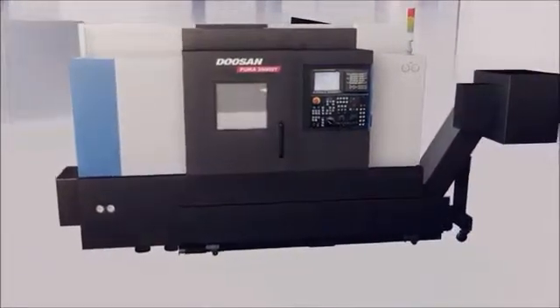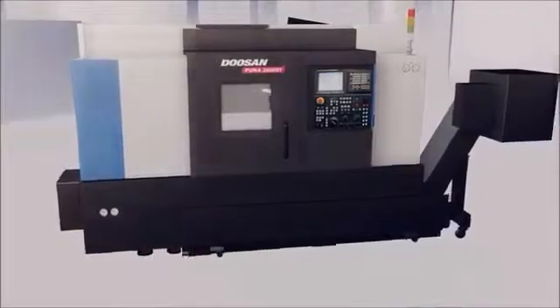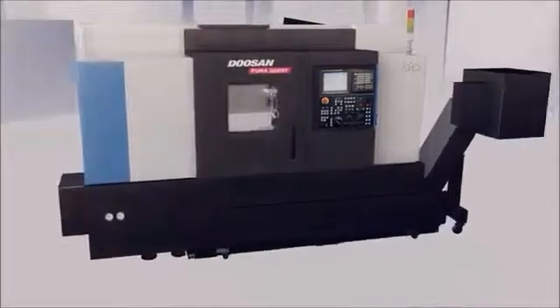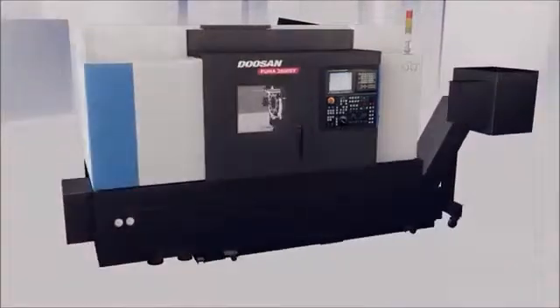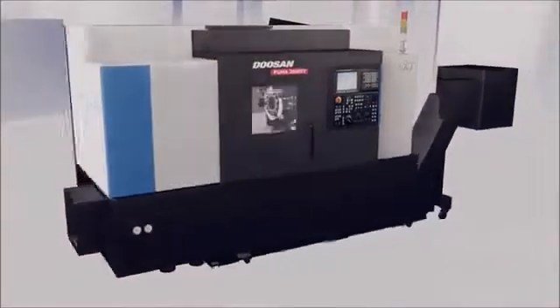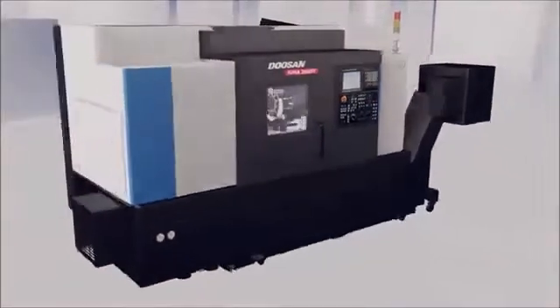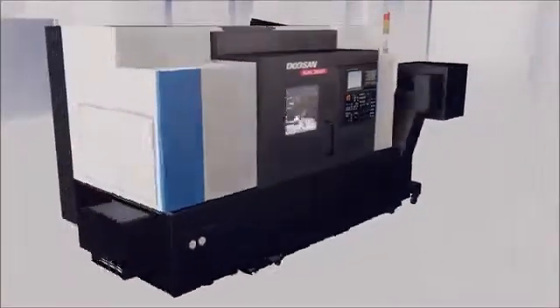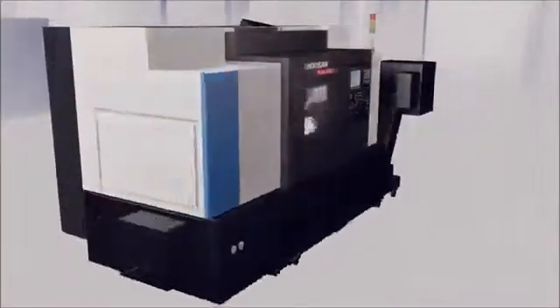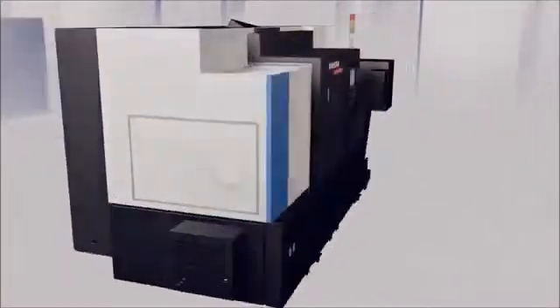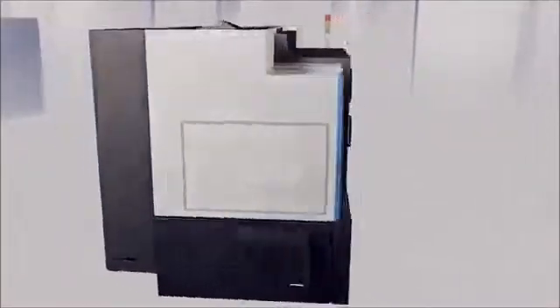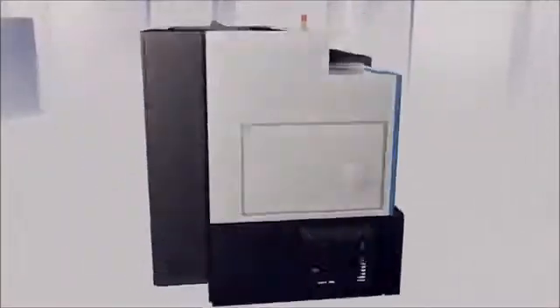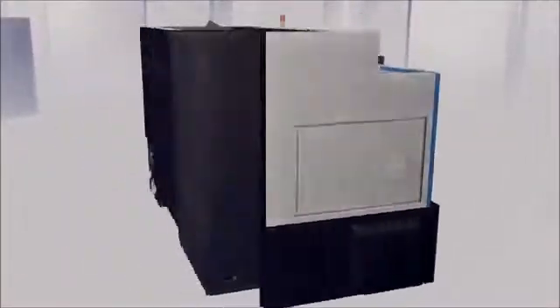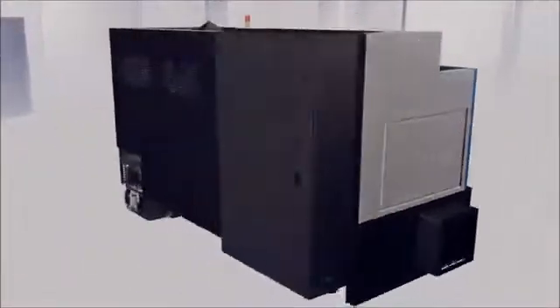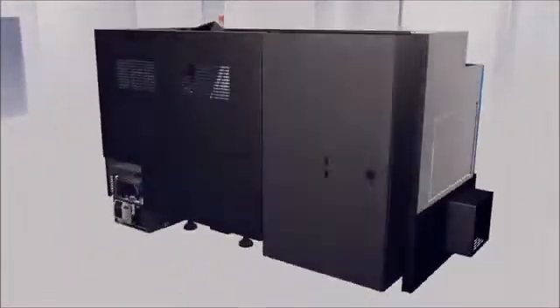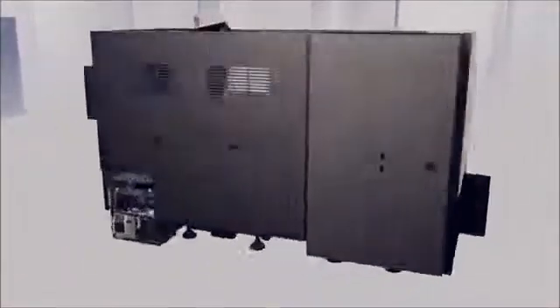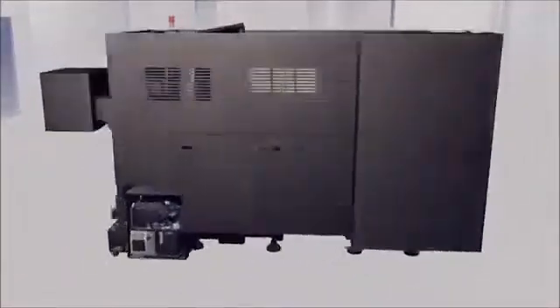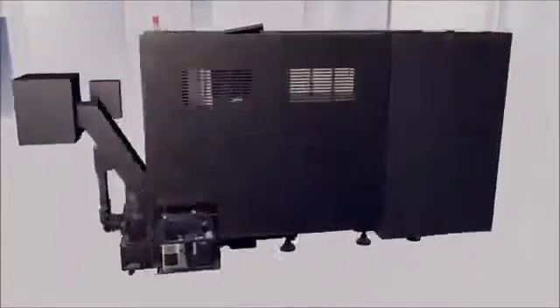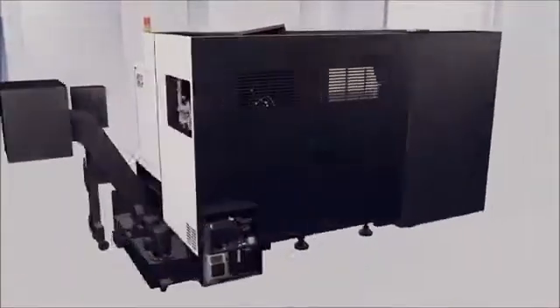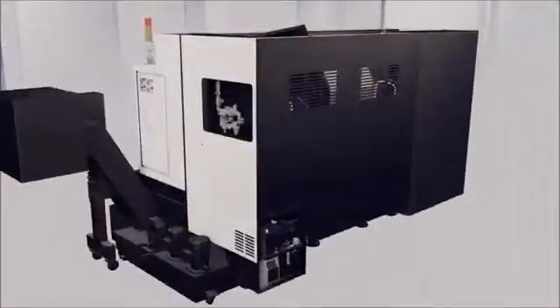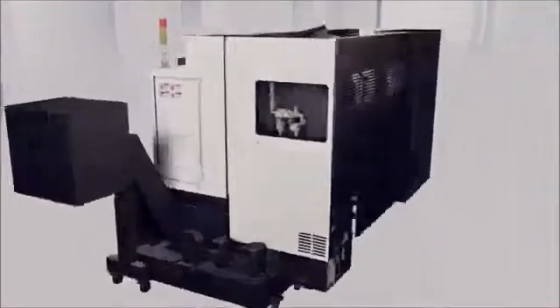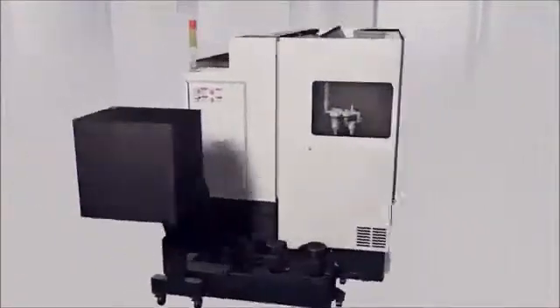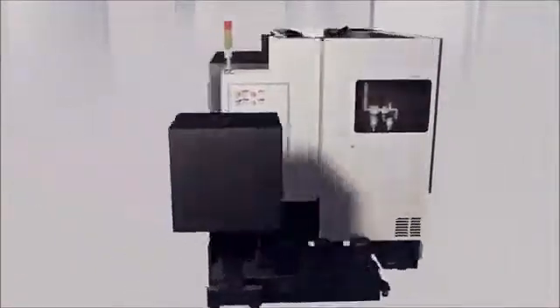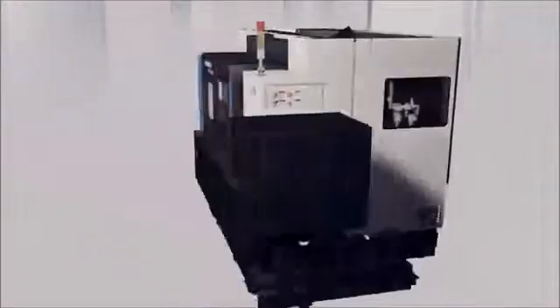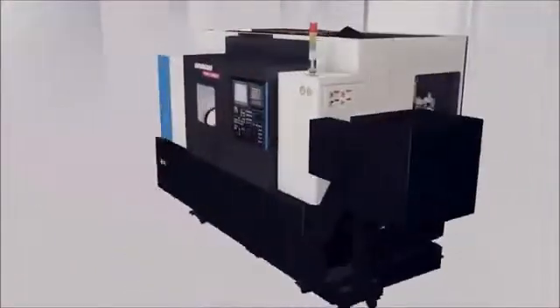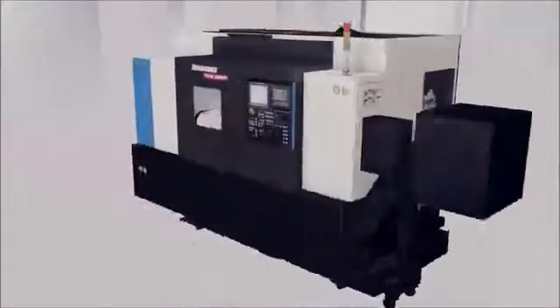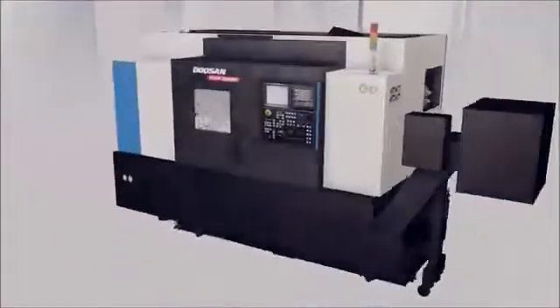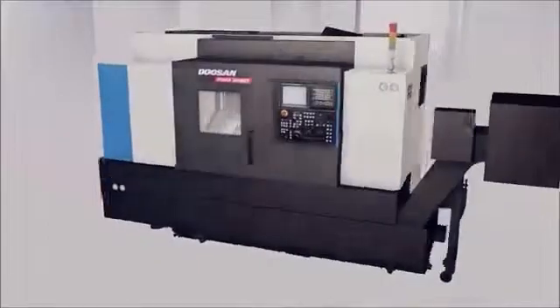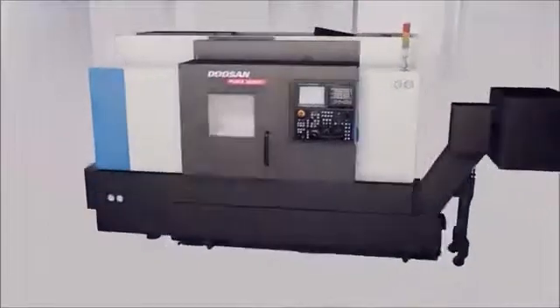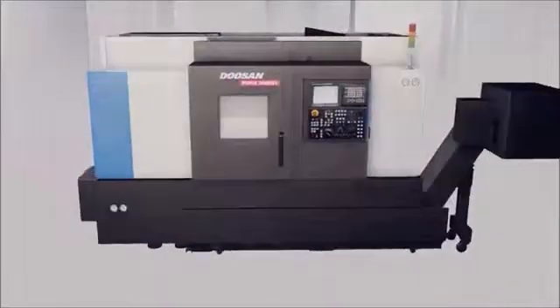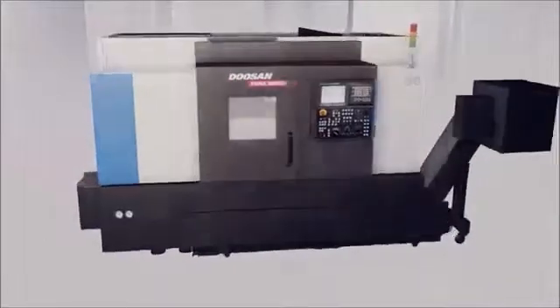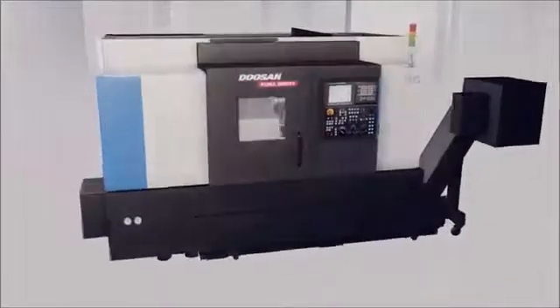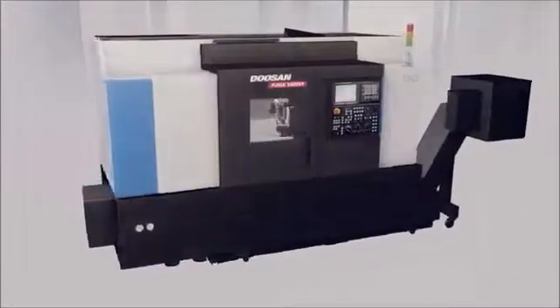The new Puma 2600 series offers the largest selection of highly productive models with high rigidity.